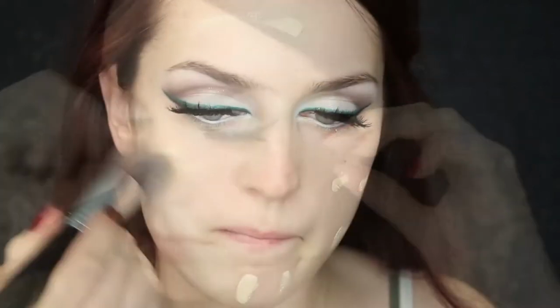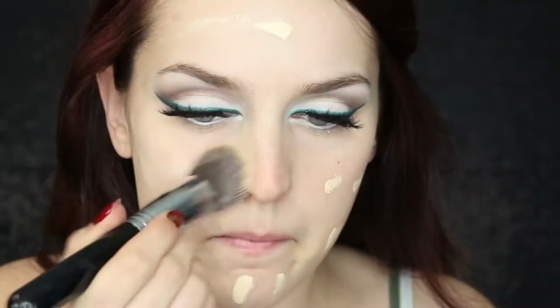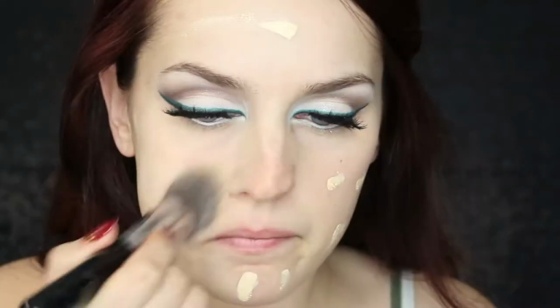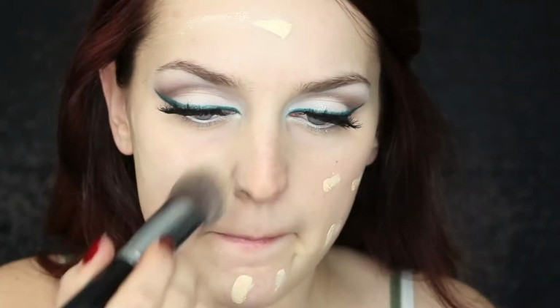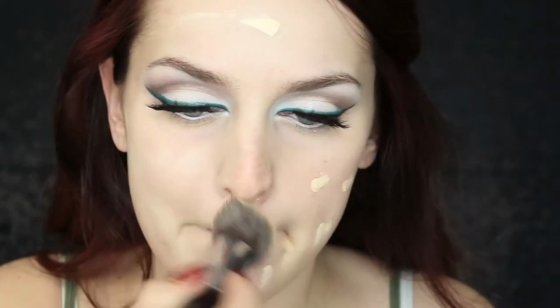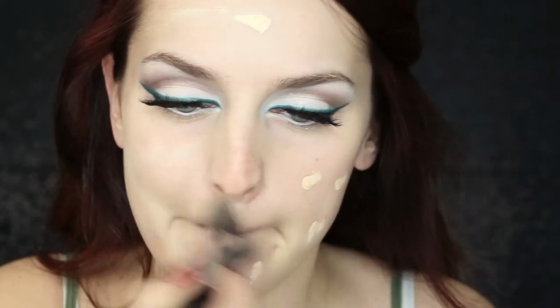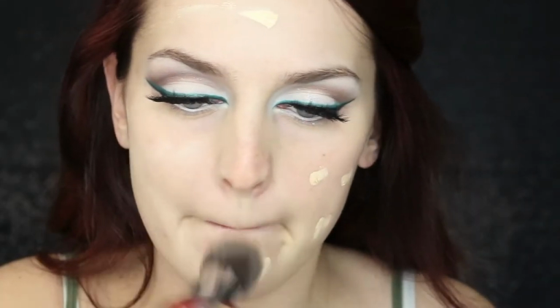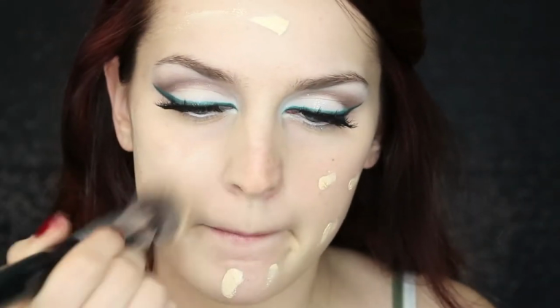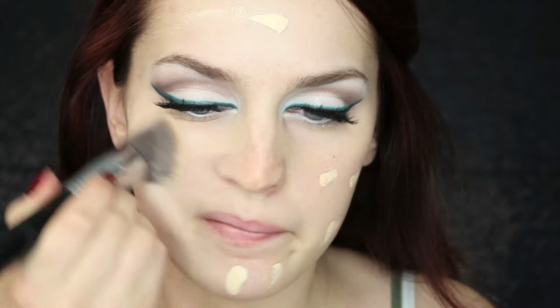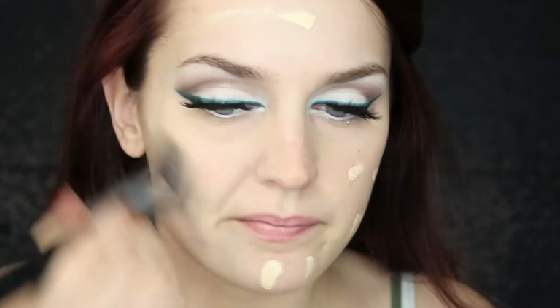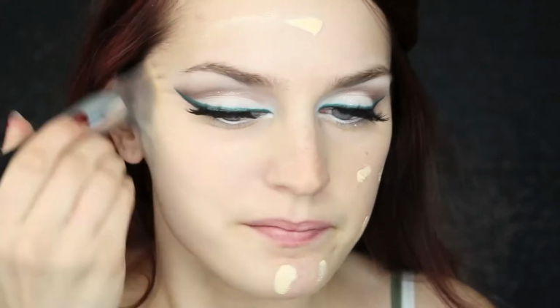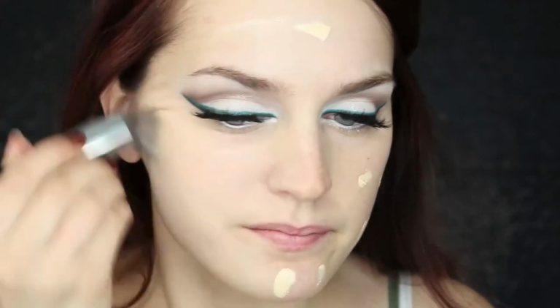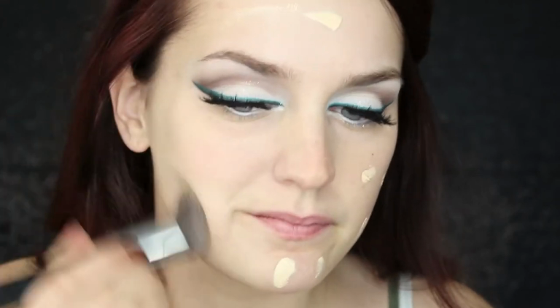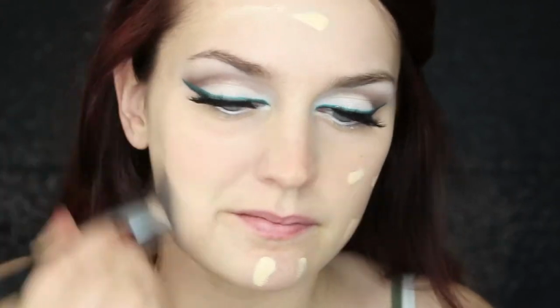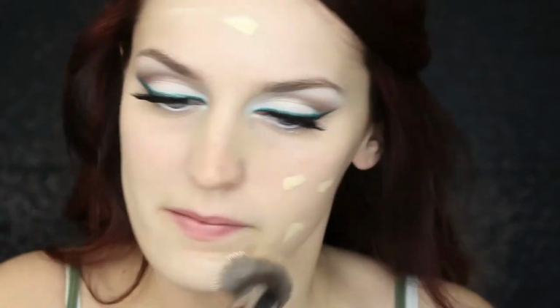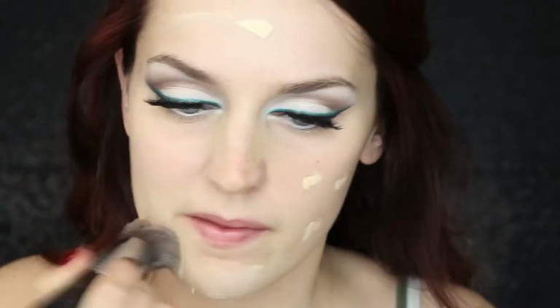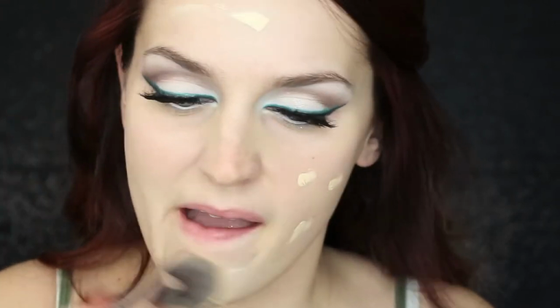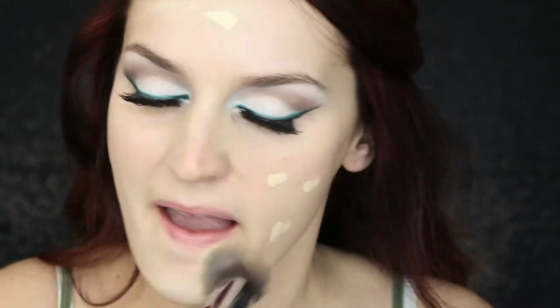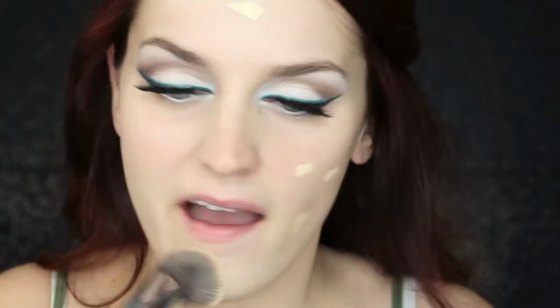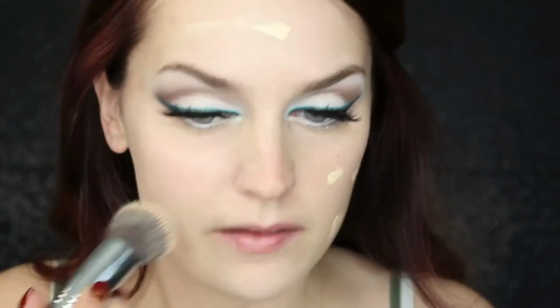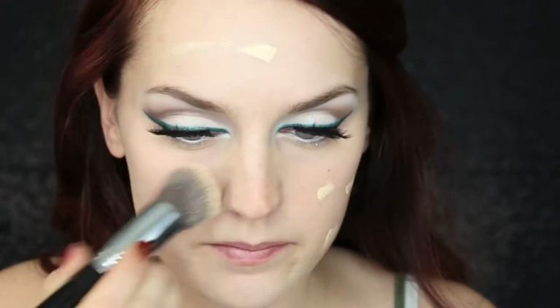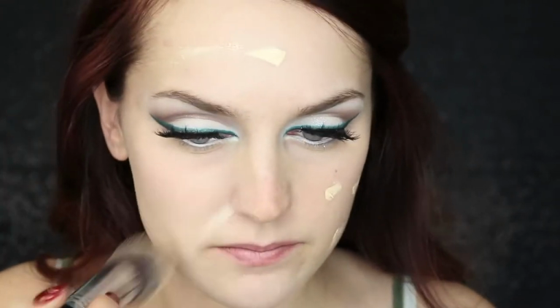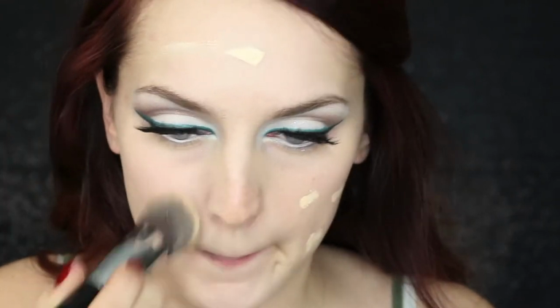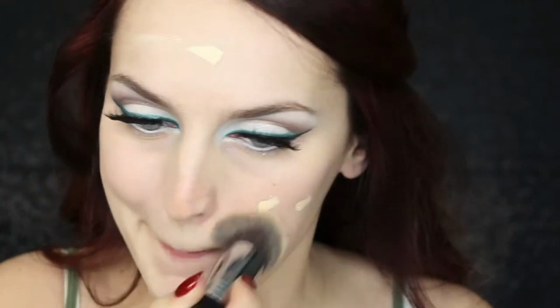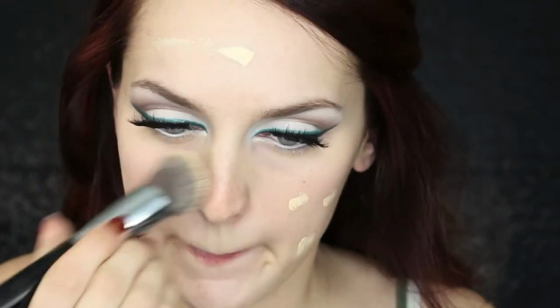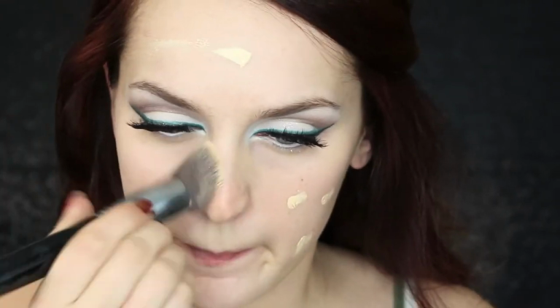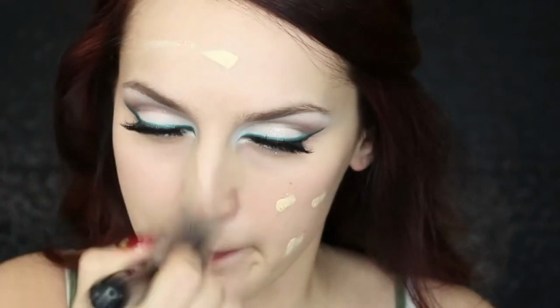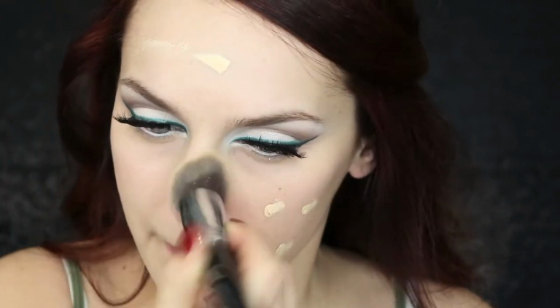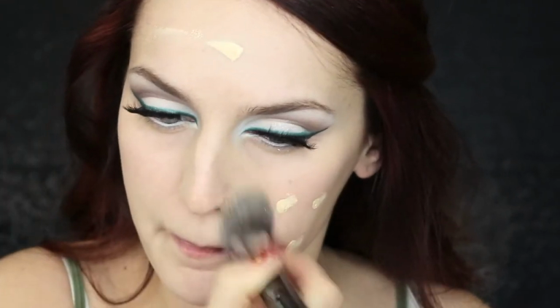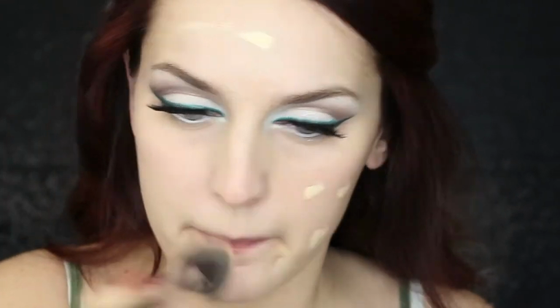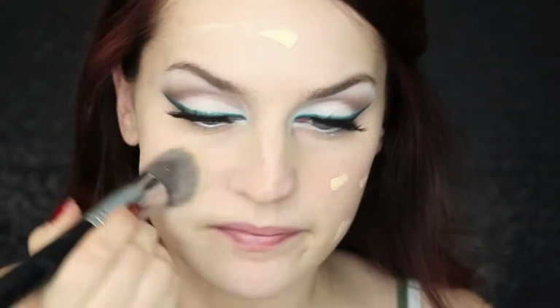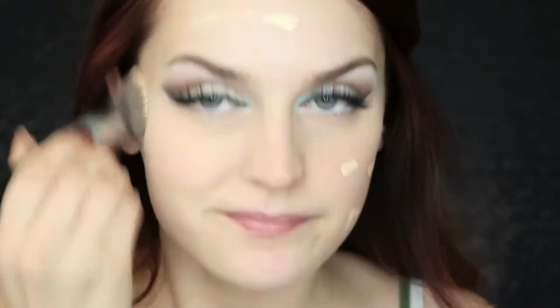We'll go back to the eyes in just a minute, but for now I'm going to go ahead and move on to my face. So go ahead and apply your favorite foundation.